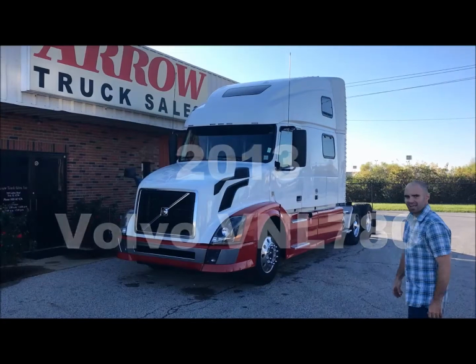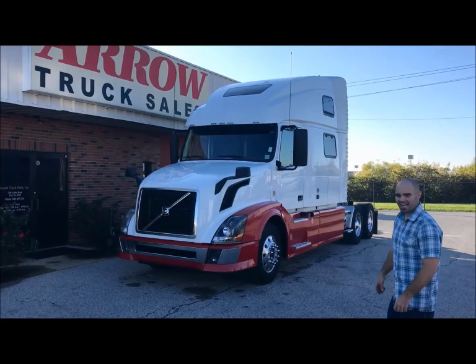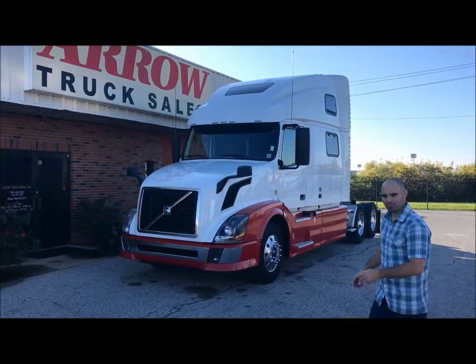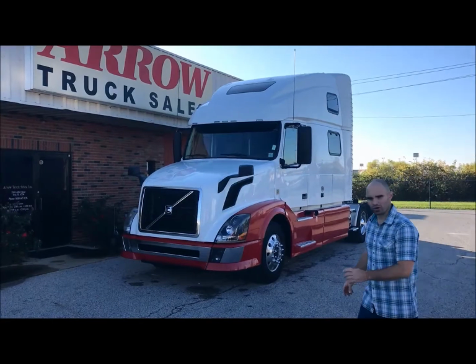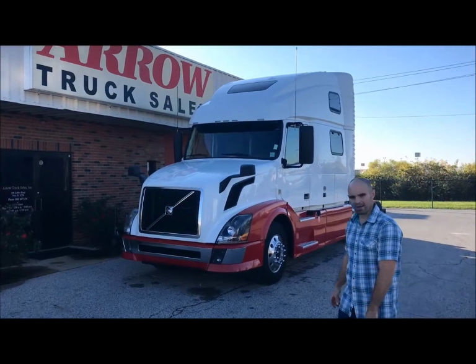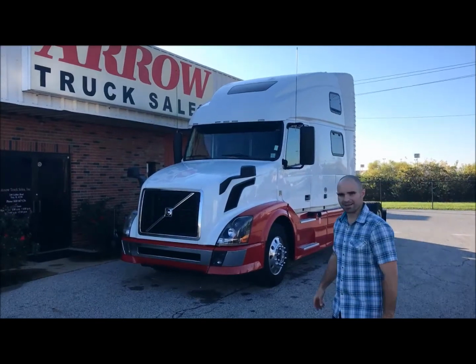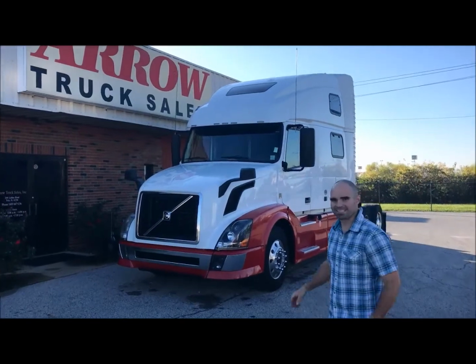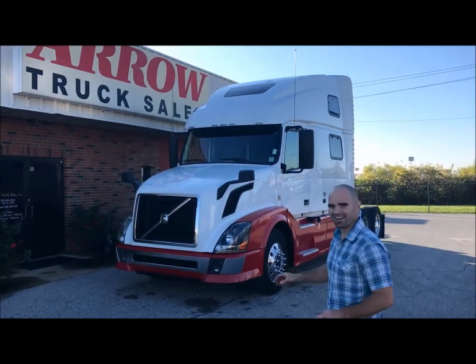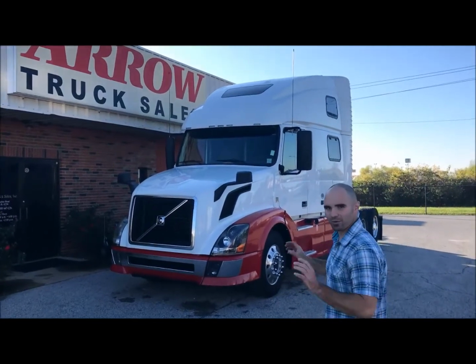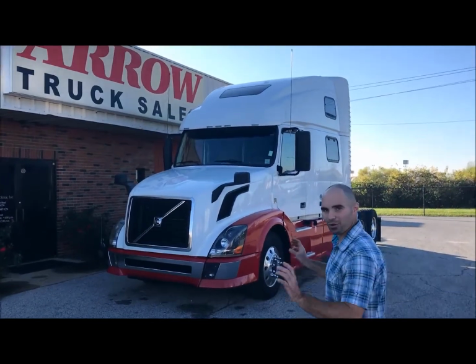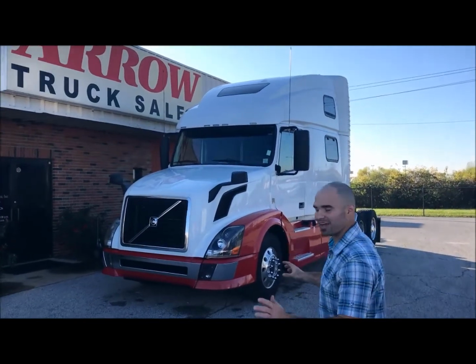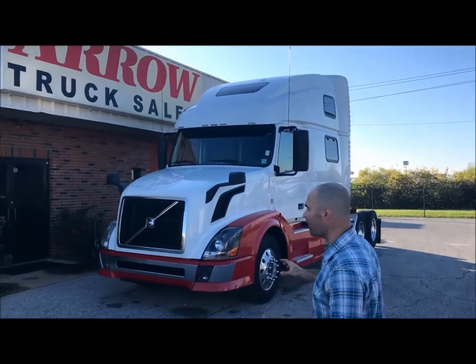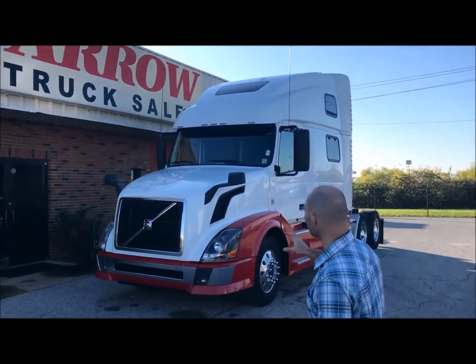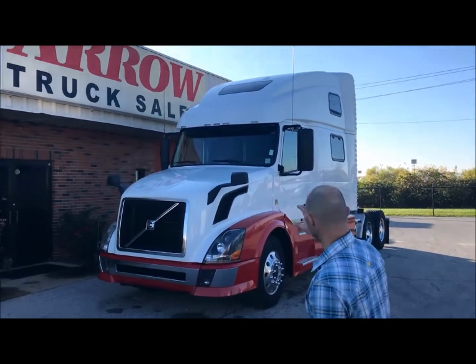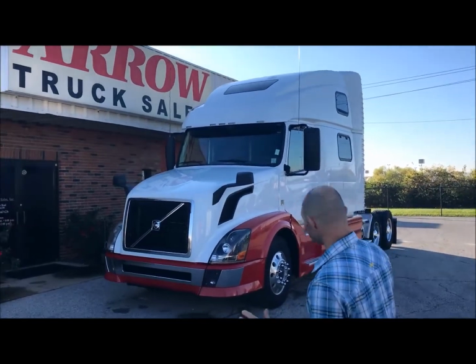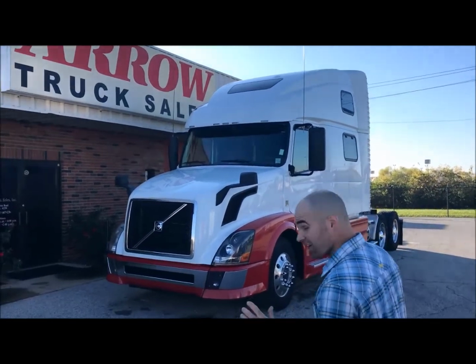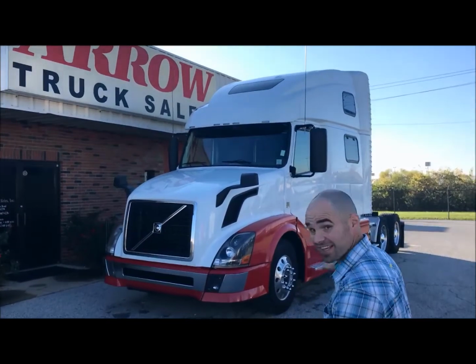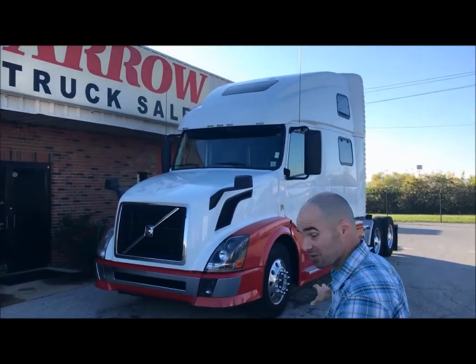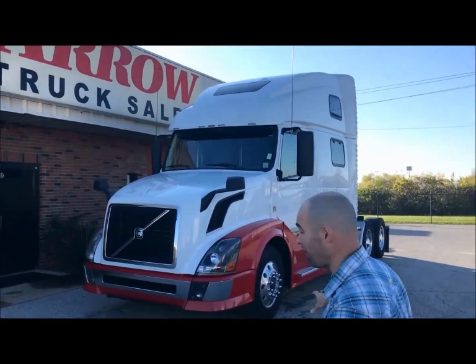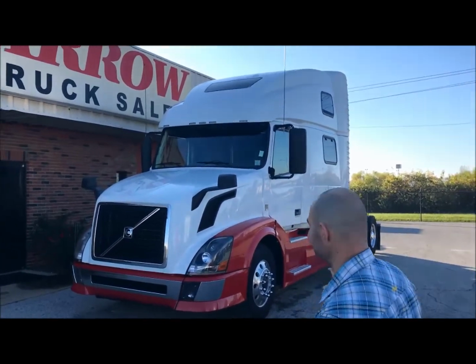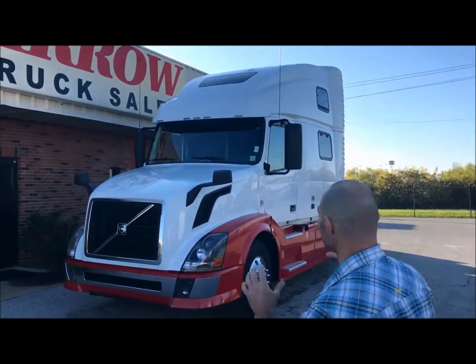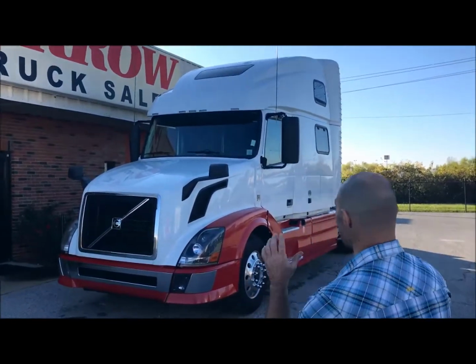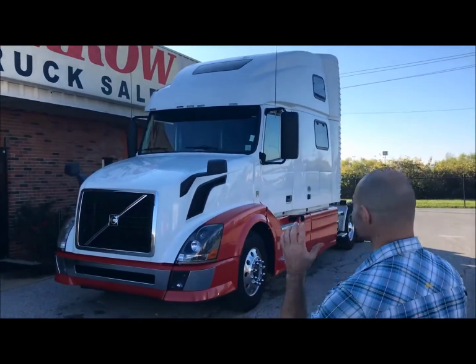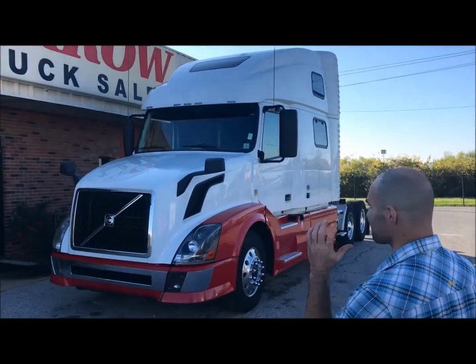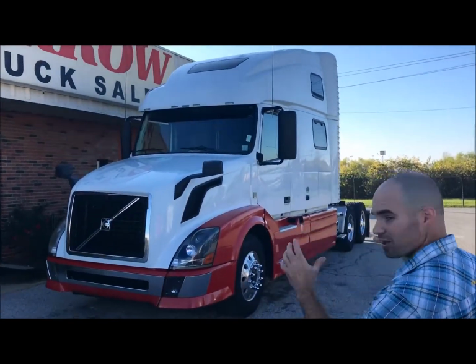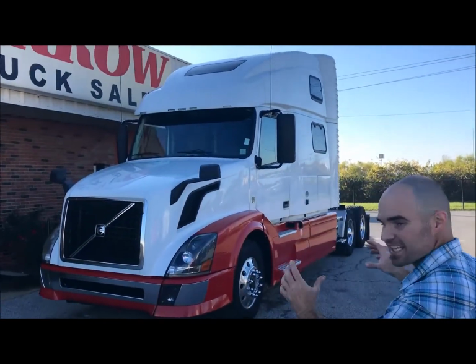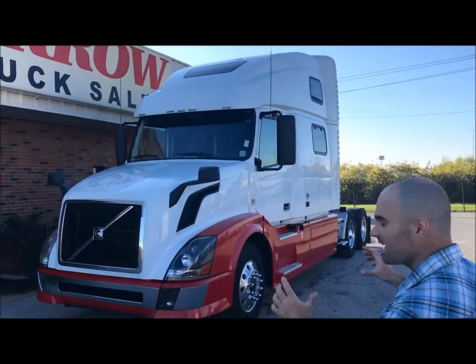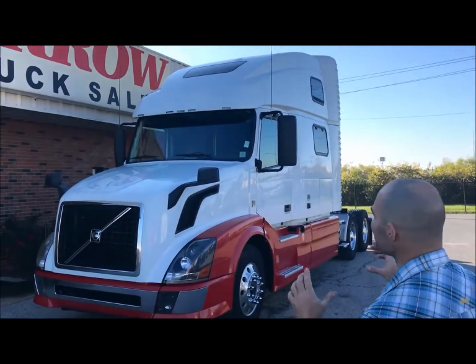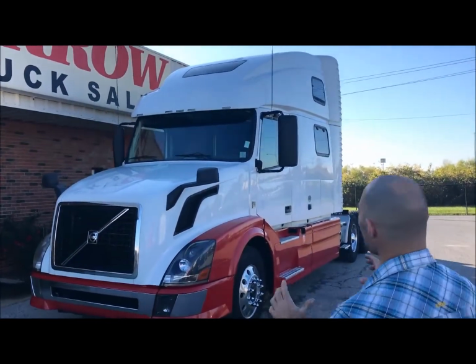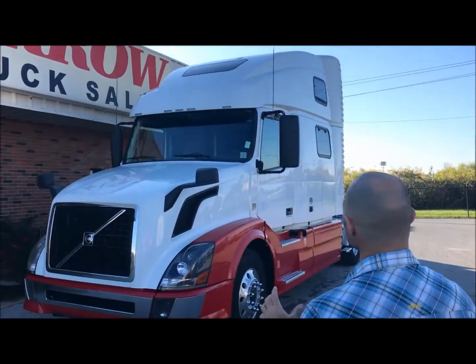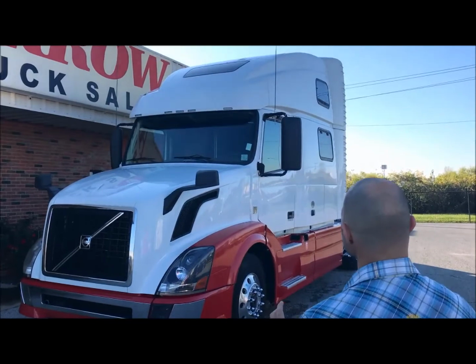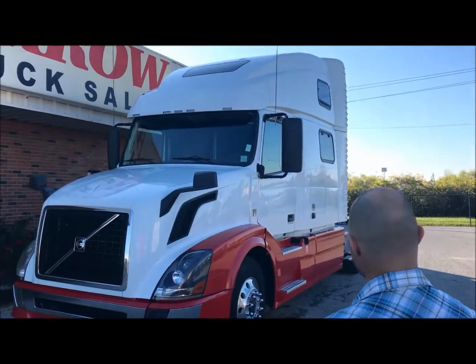Hey, good morning. My name is Seth, I work with Aero. I want to show you this truck — a 2013 Volvo 780.